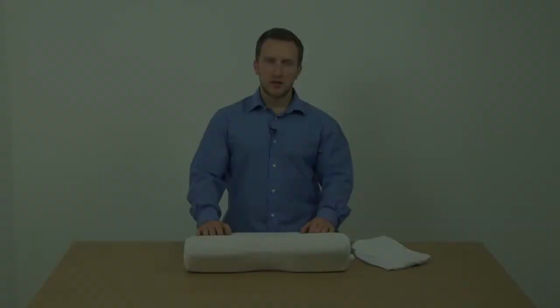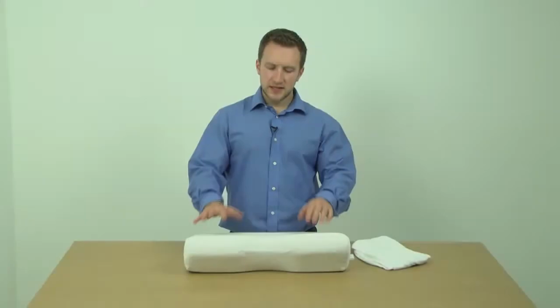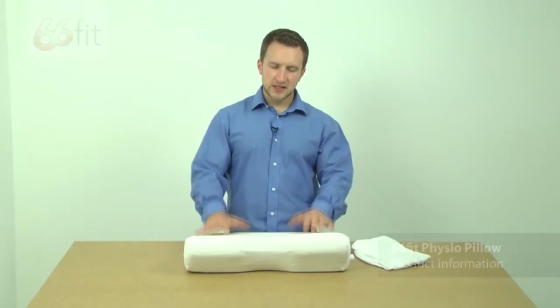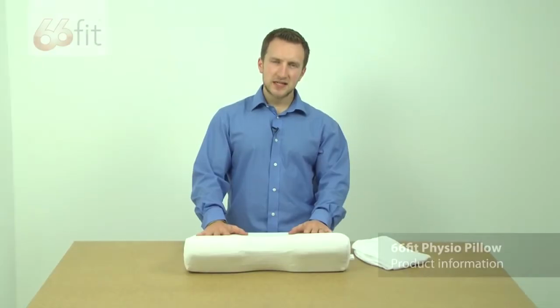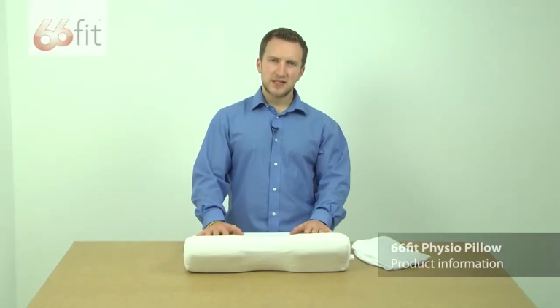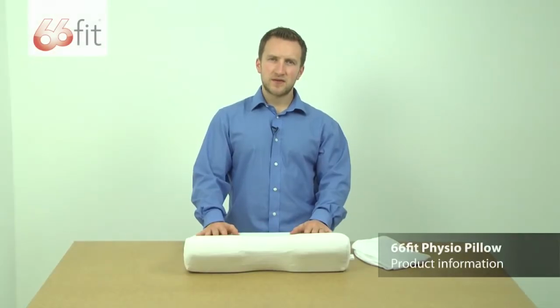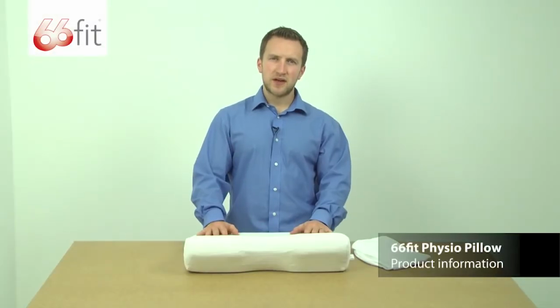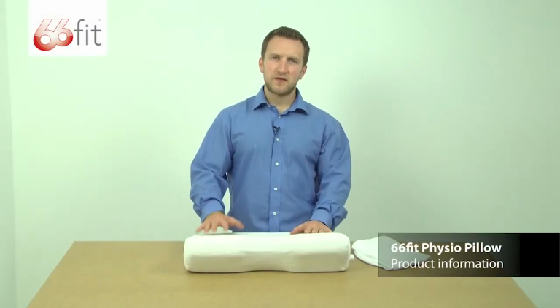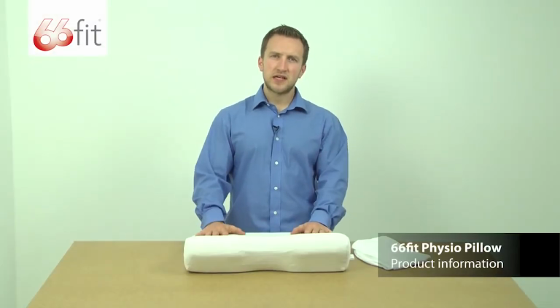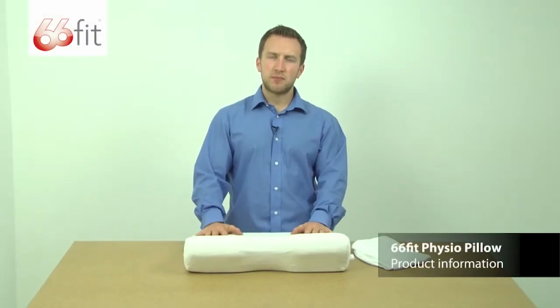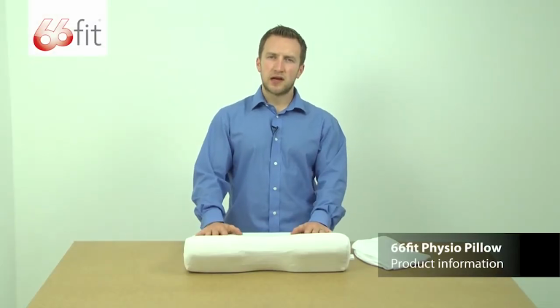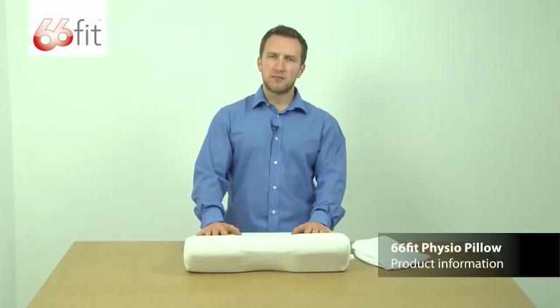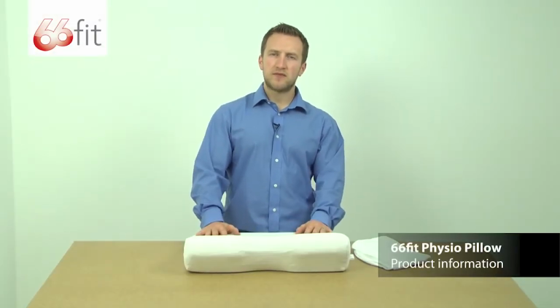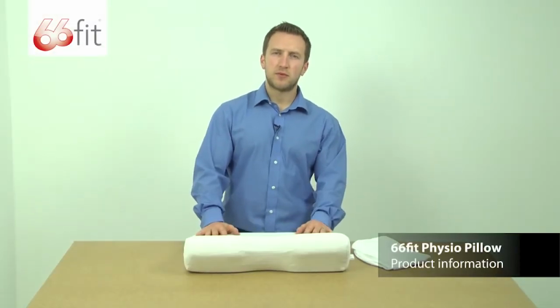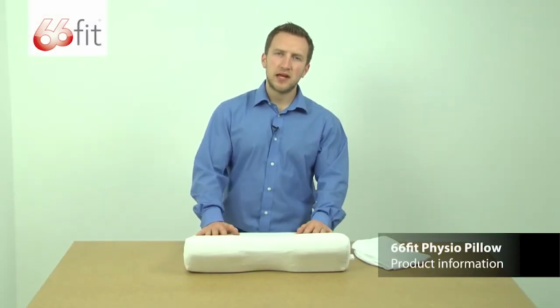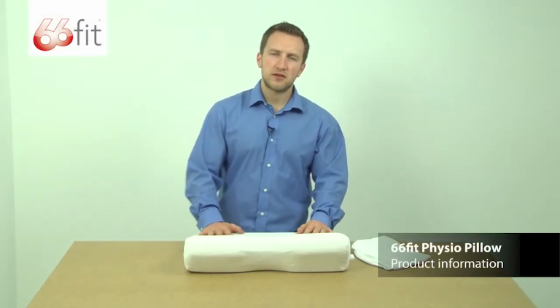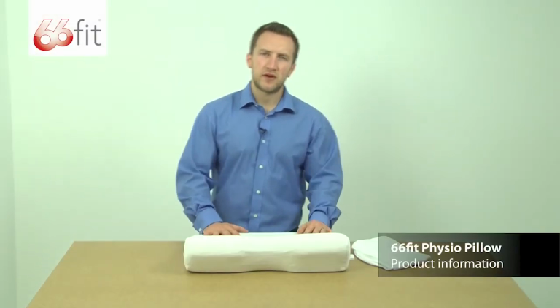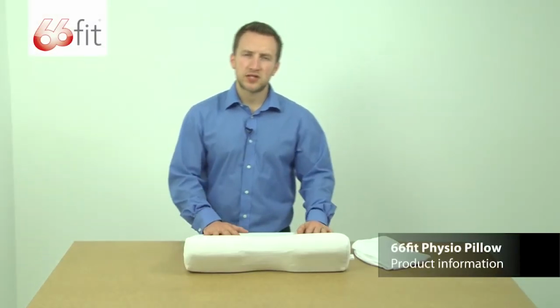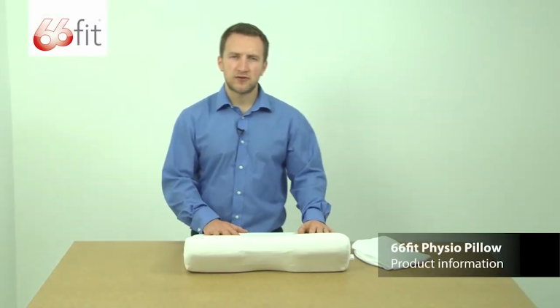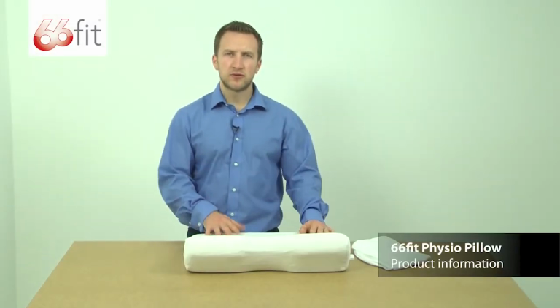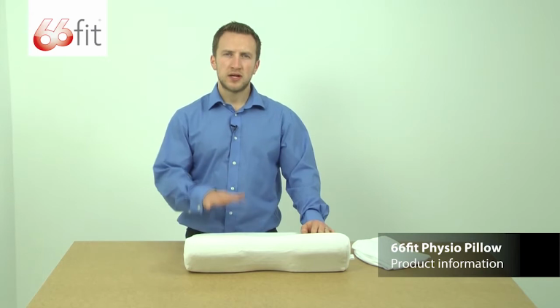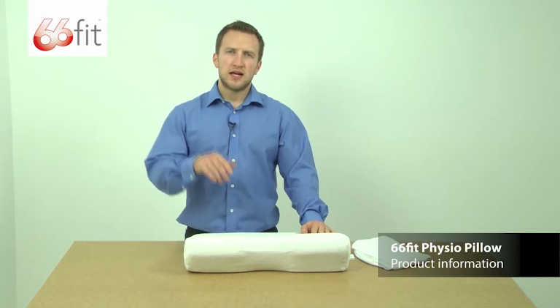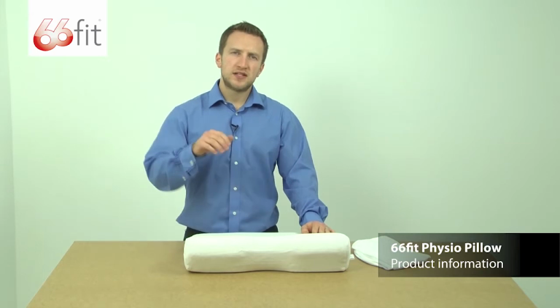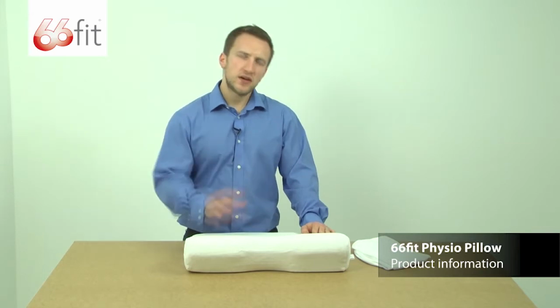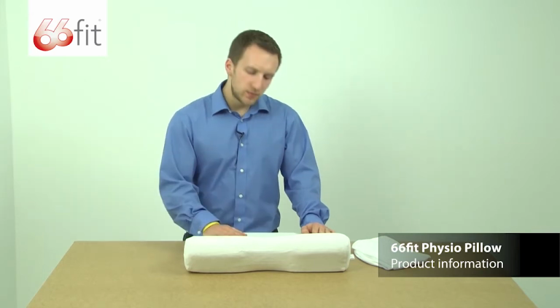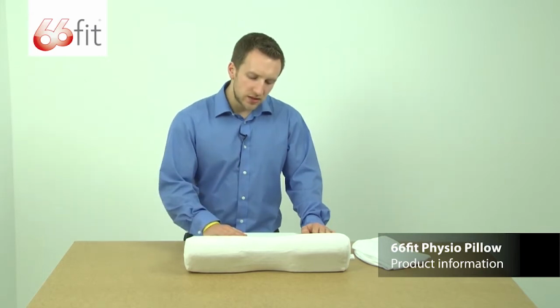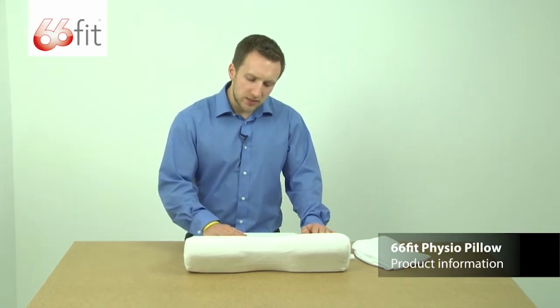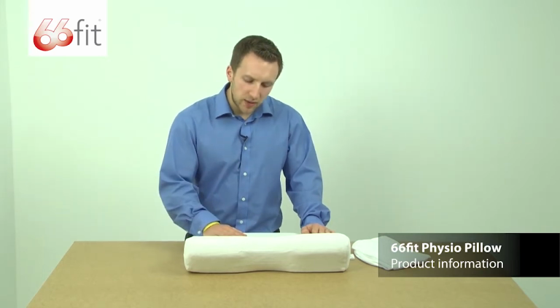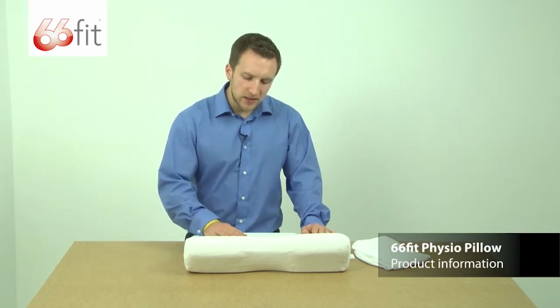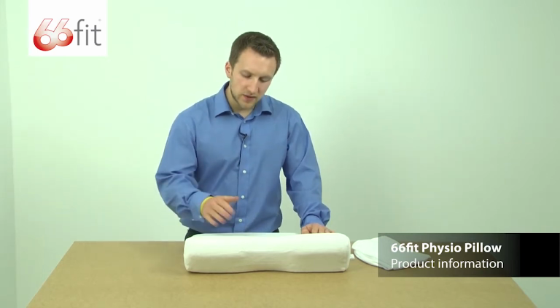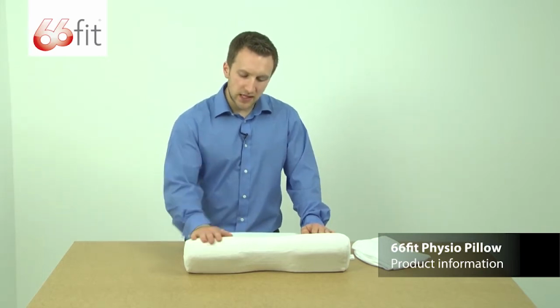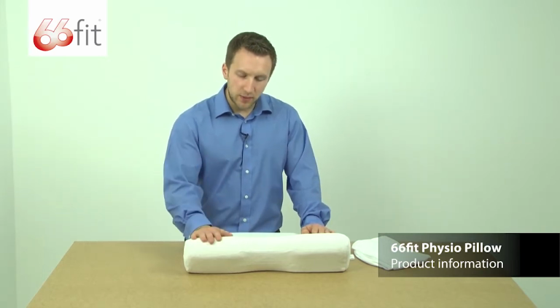This is the 66ft Physio pillow, made from a PU foam material. It's designed to be used in bed for sleeping.